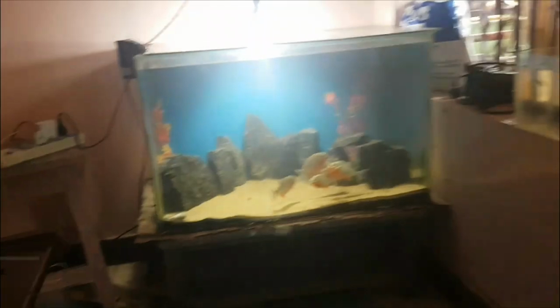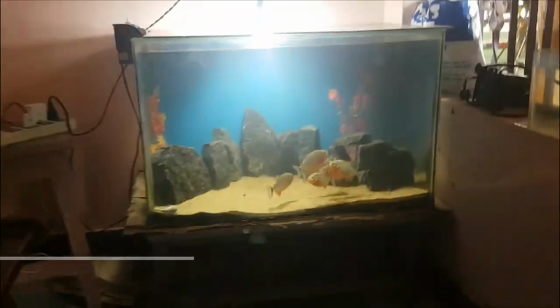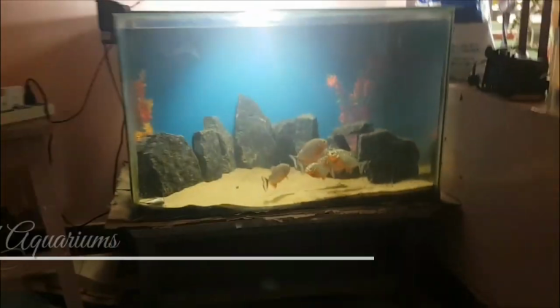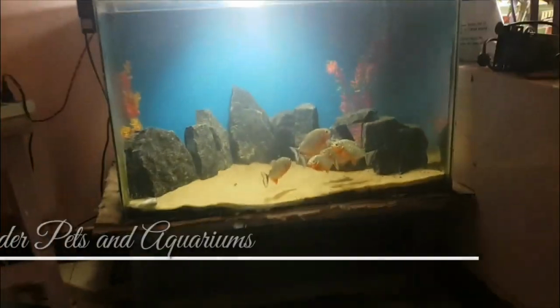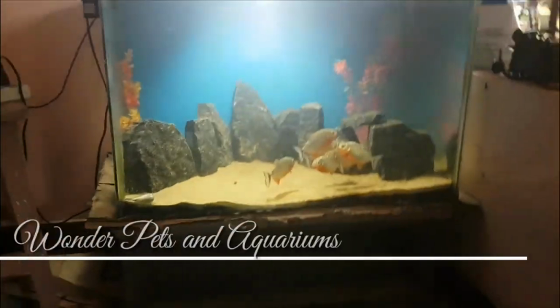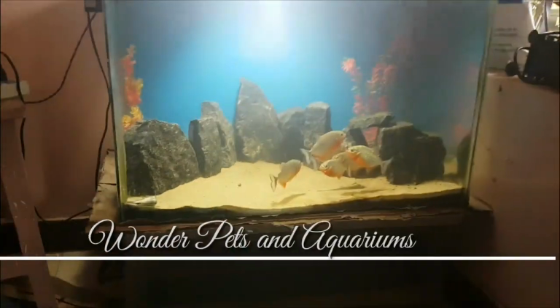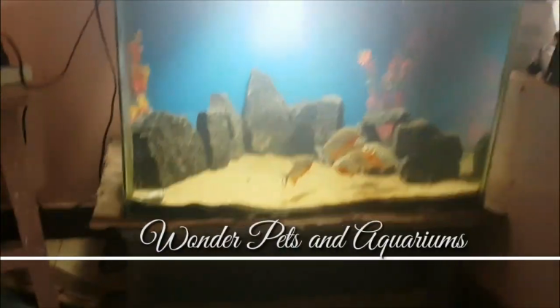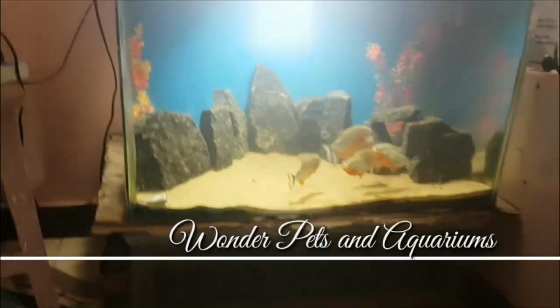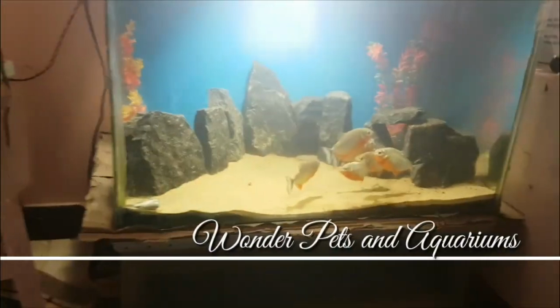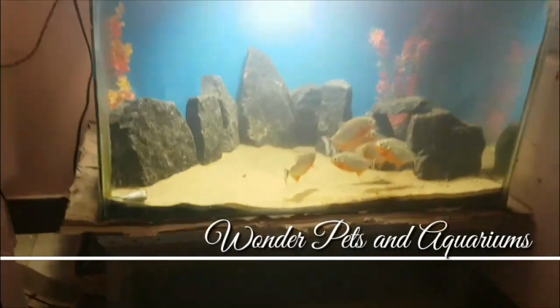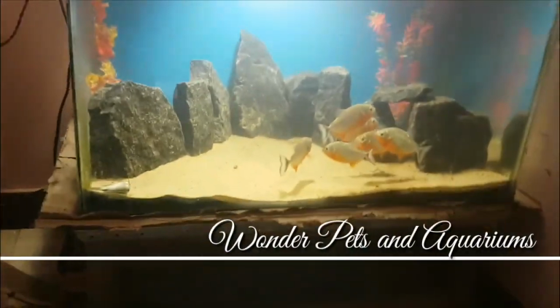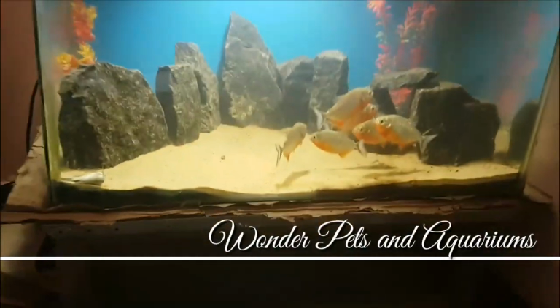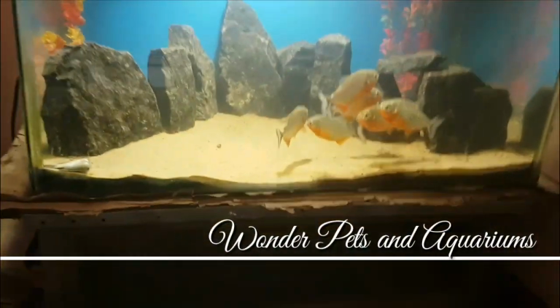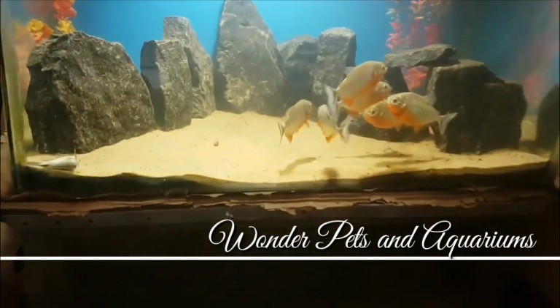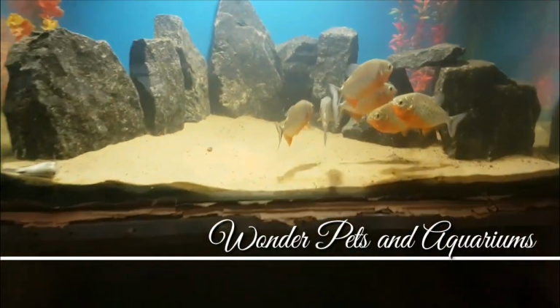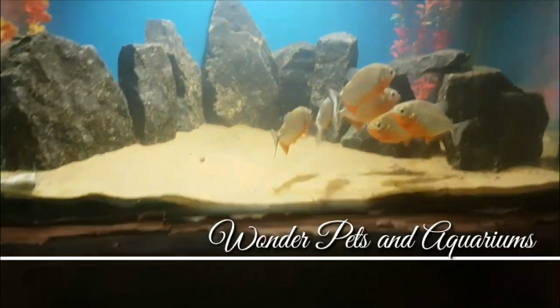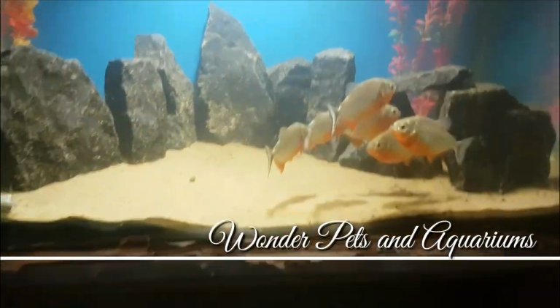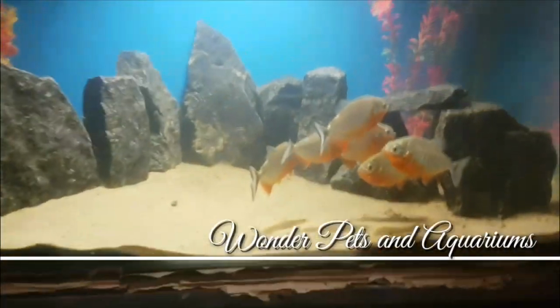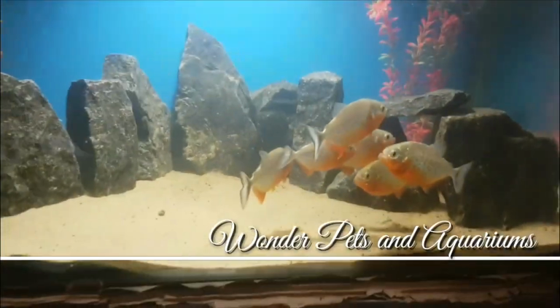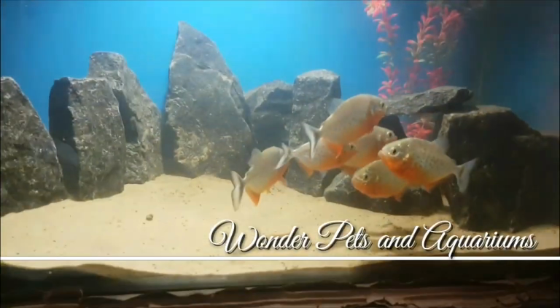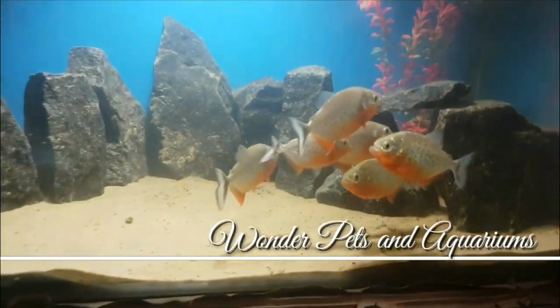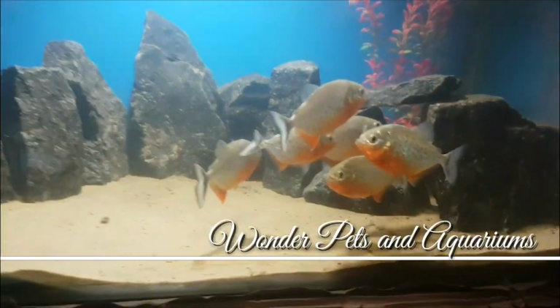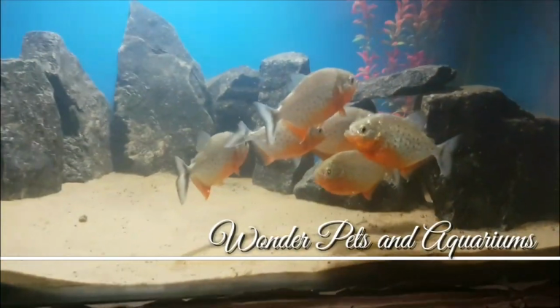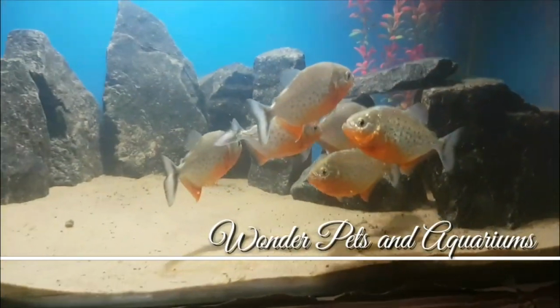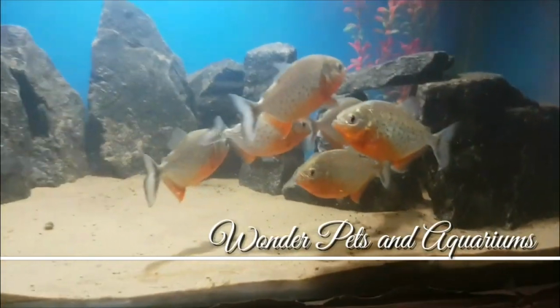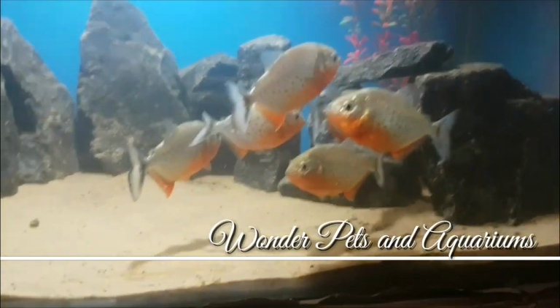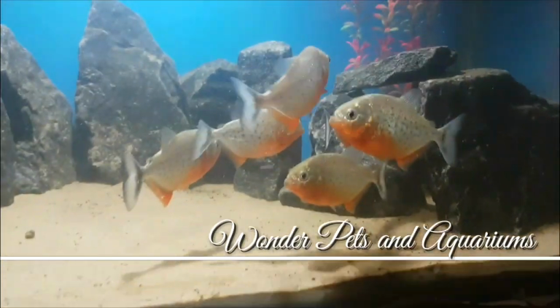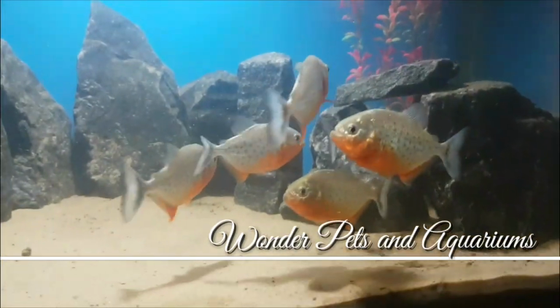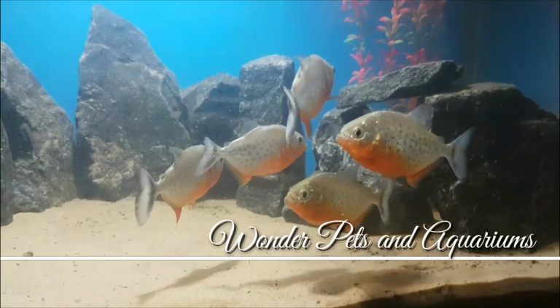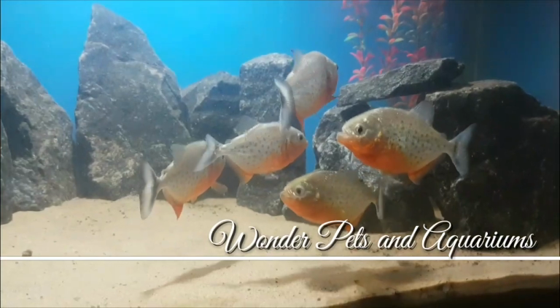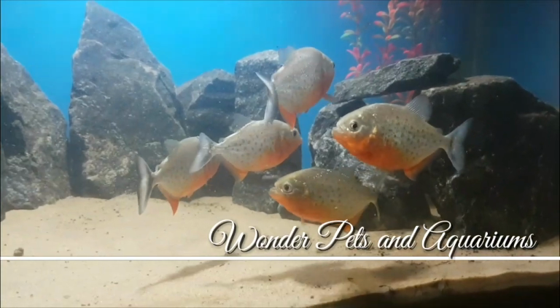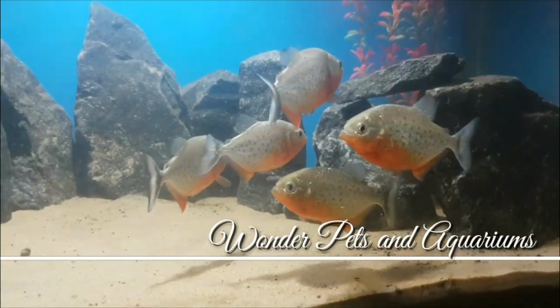Hello guys, I am Khaja here and welcome back to another episode of One the Pets and Aquariums.